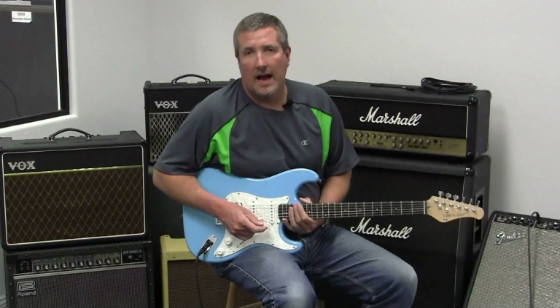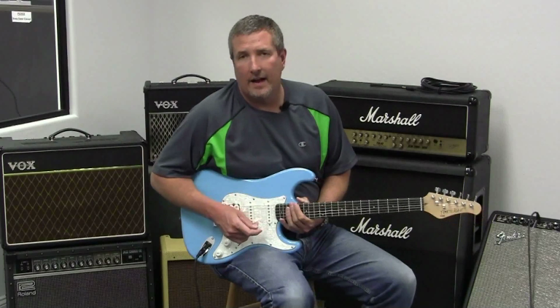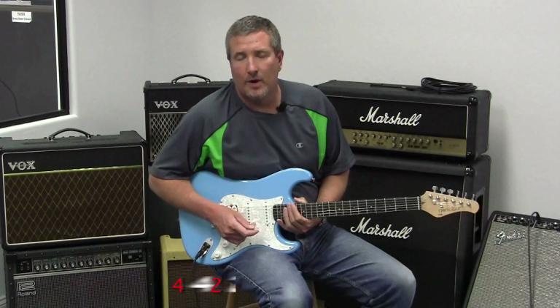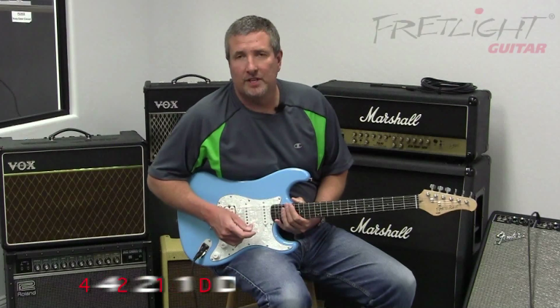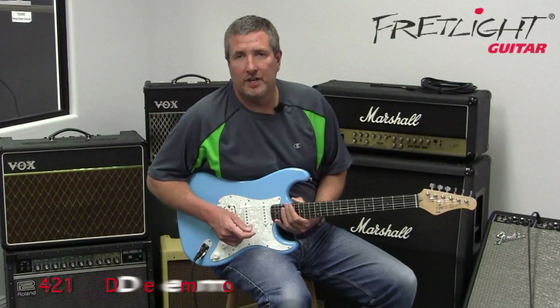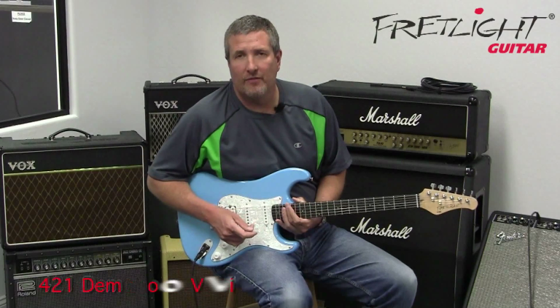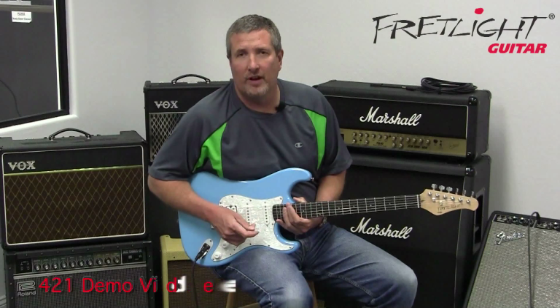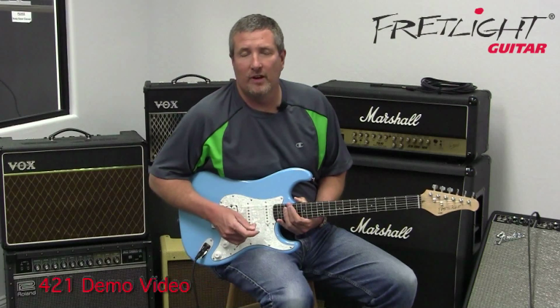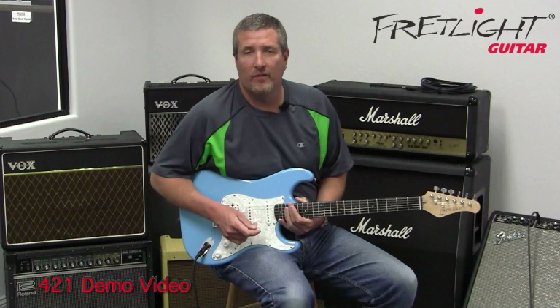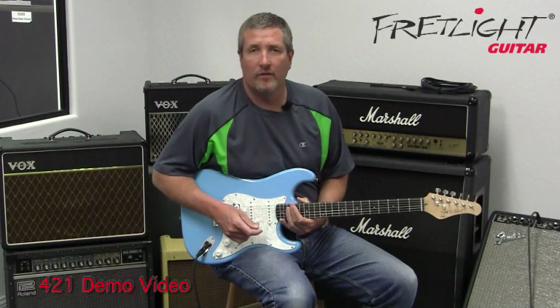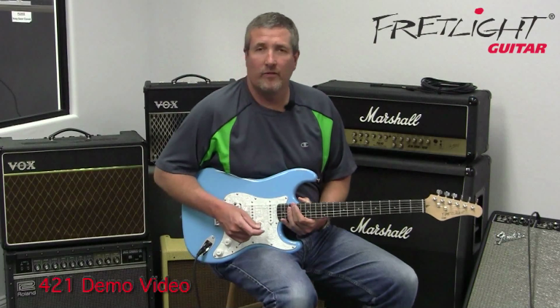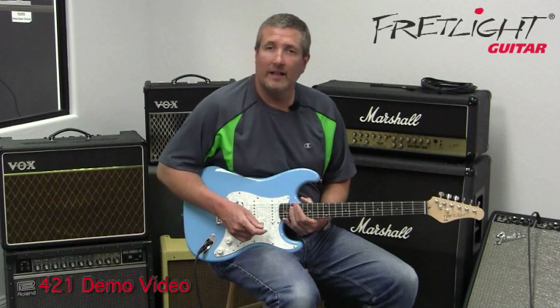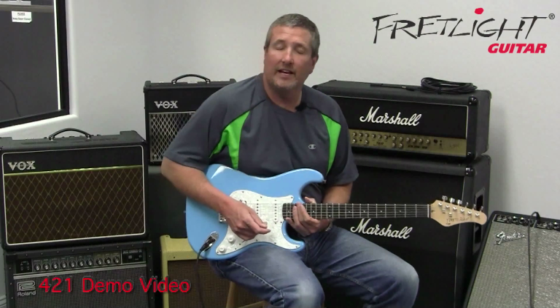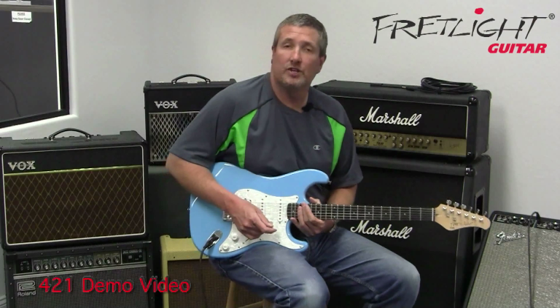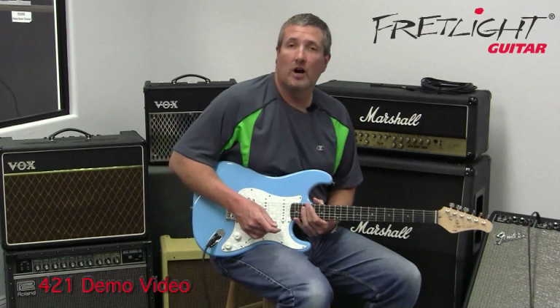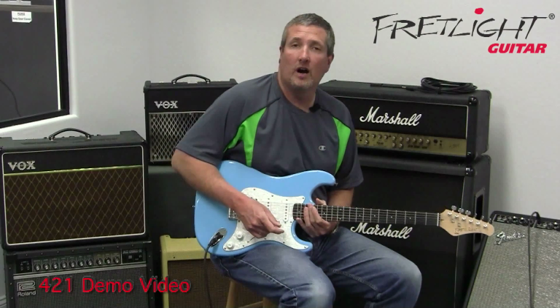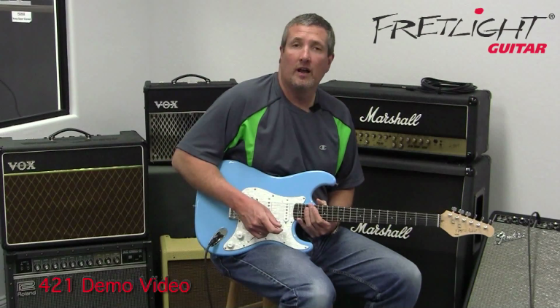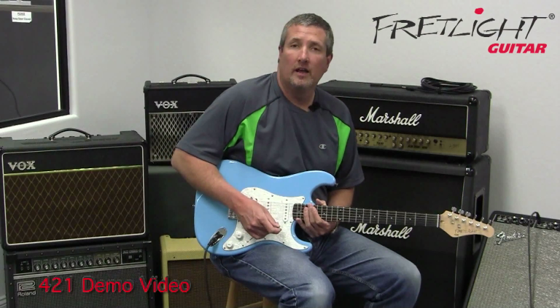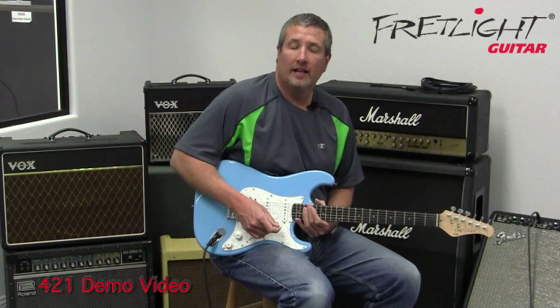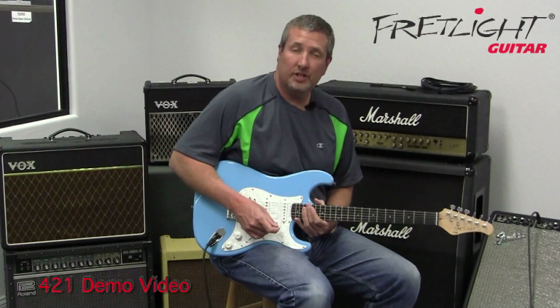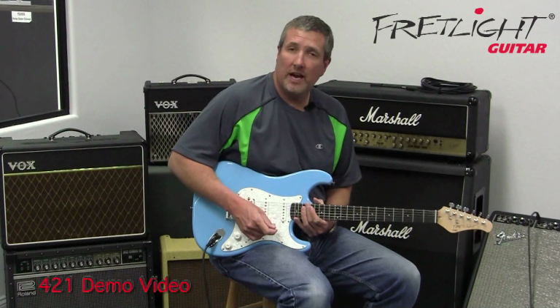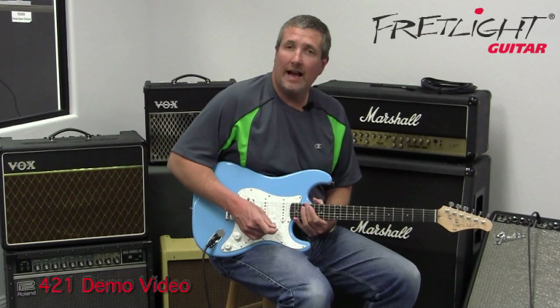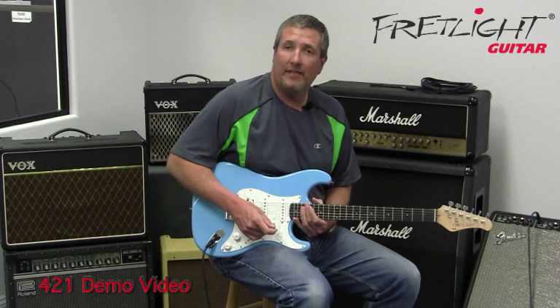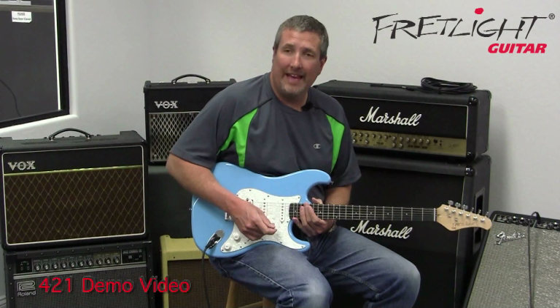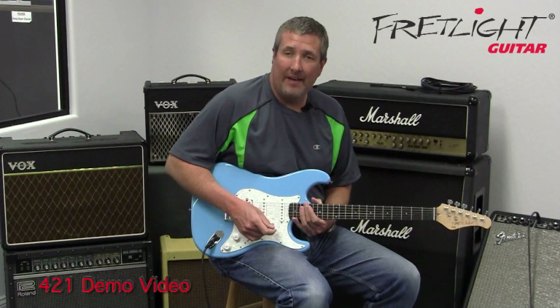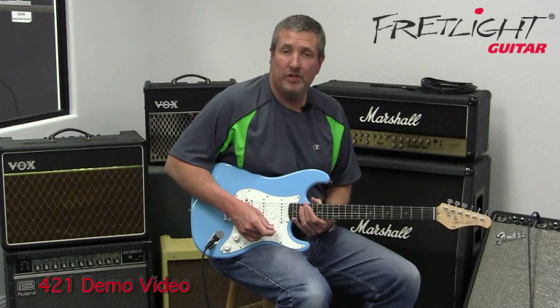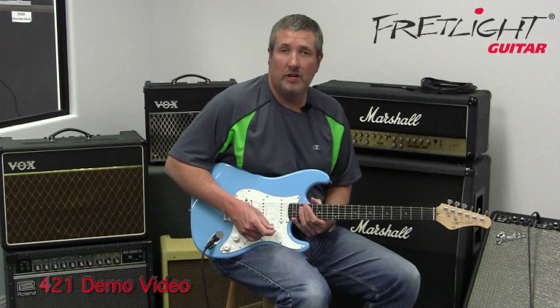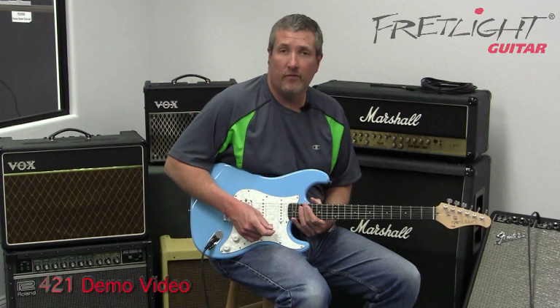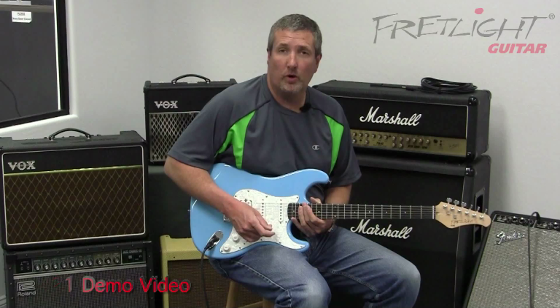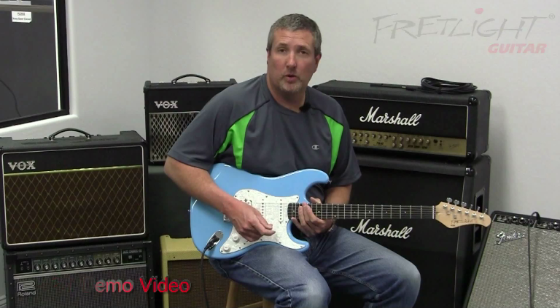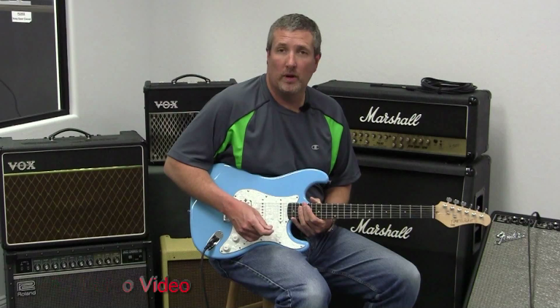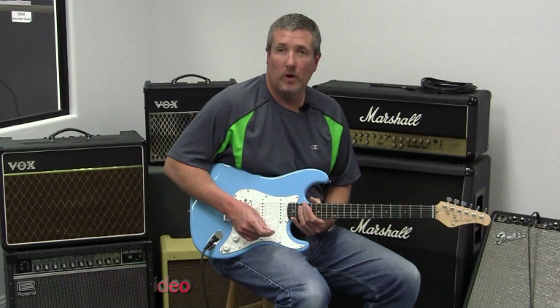Hi, Rusty Schaefer here for Fretlight Guitar. Let's check out the FG421.